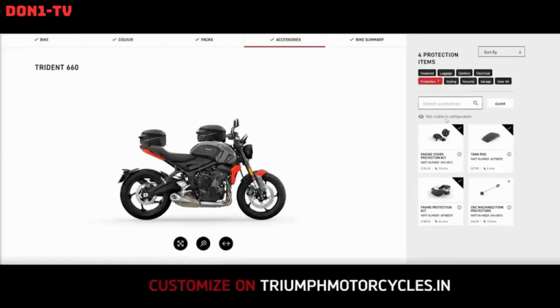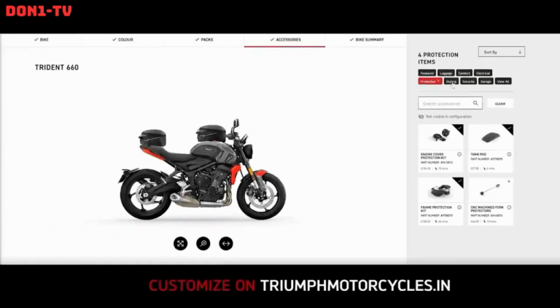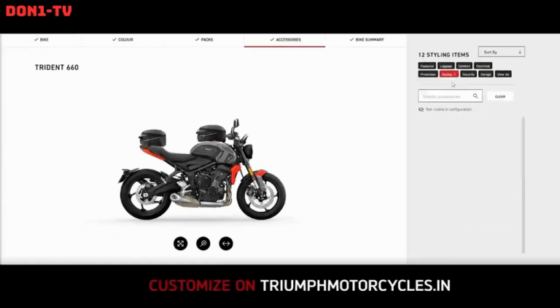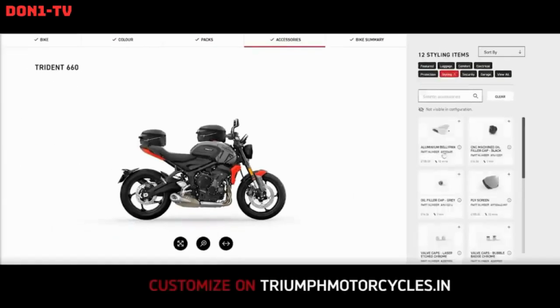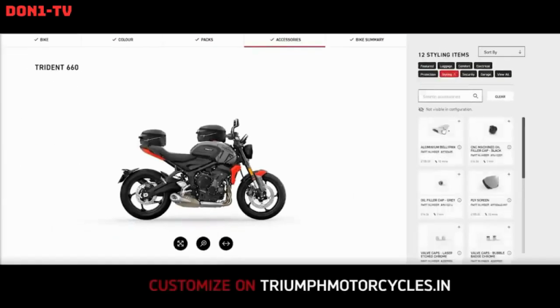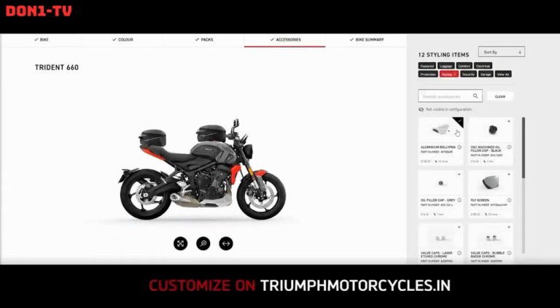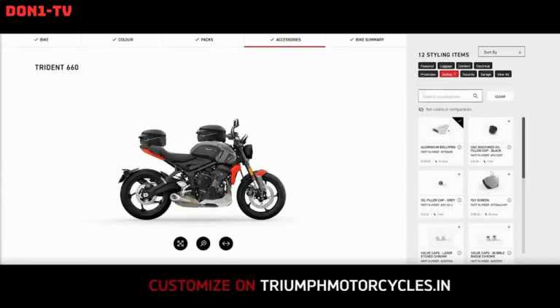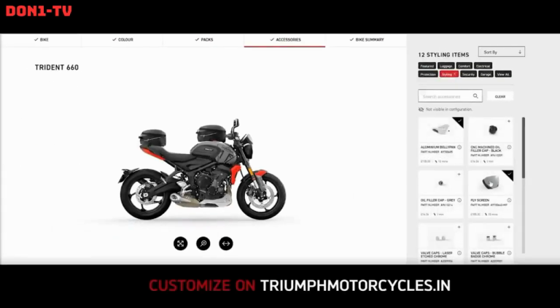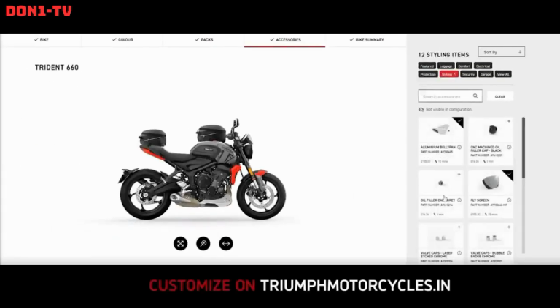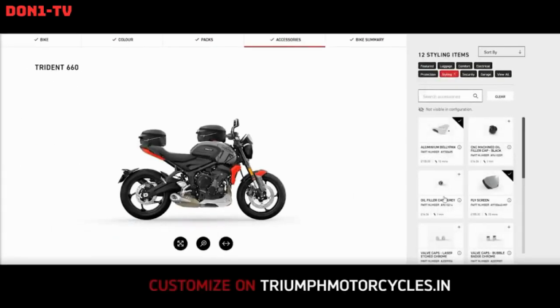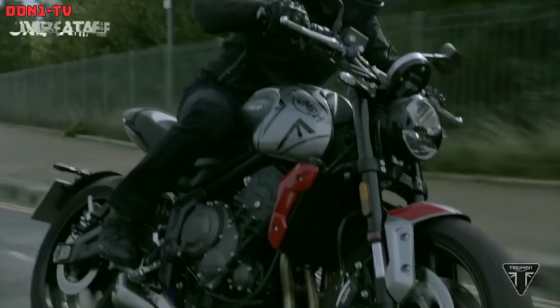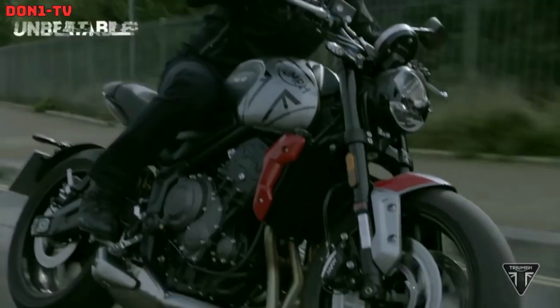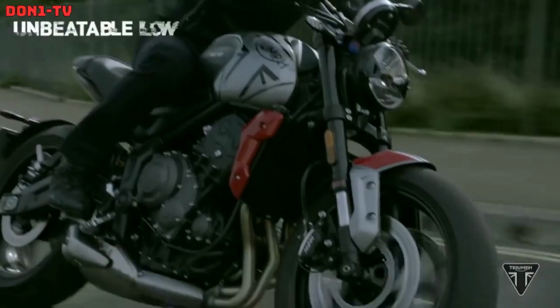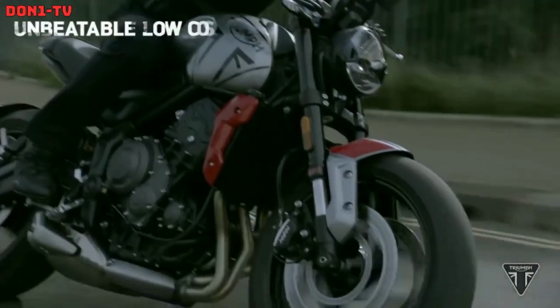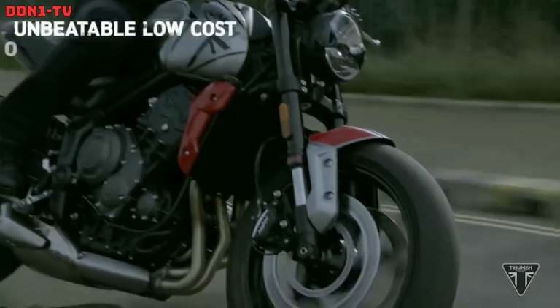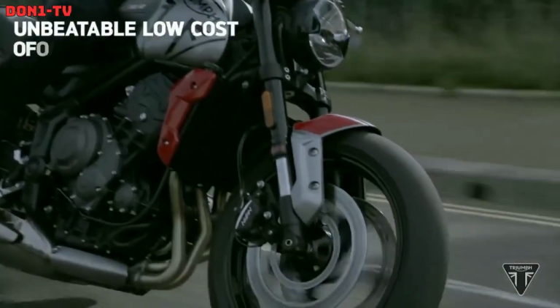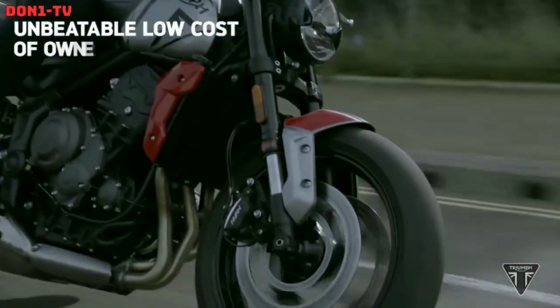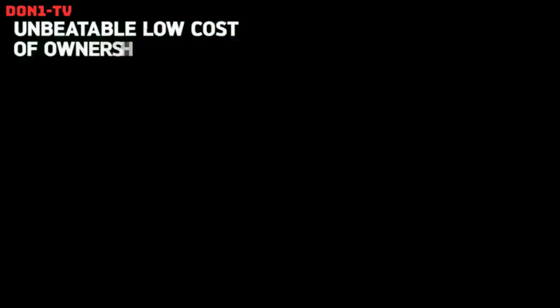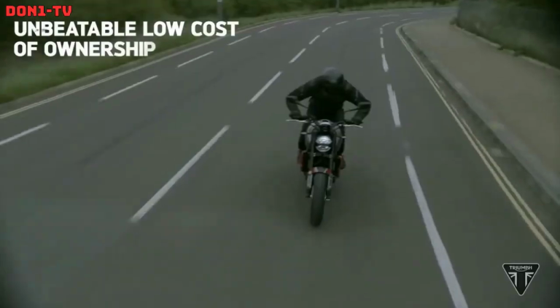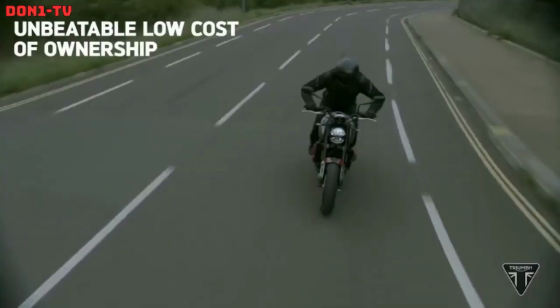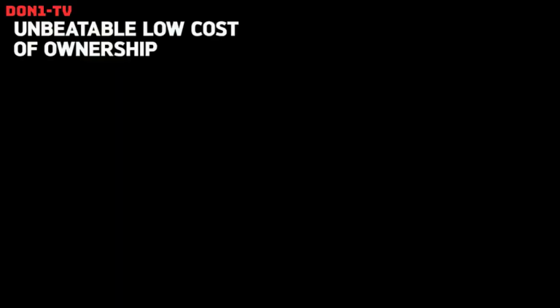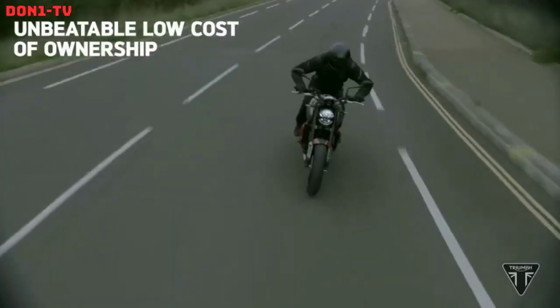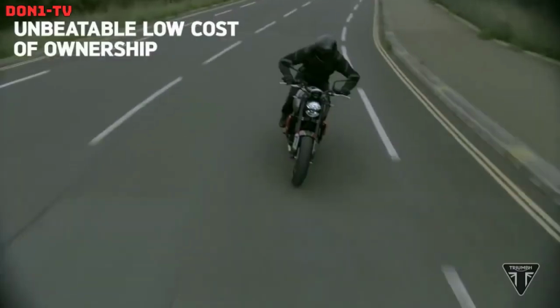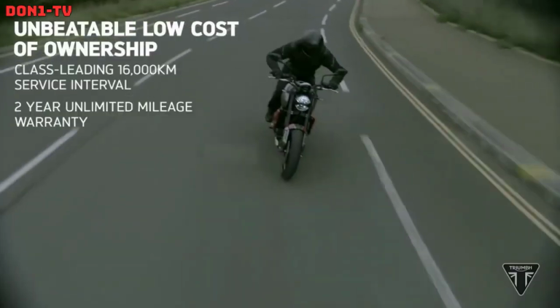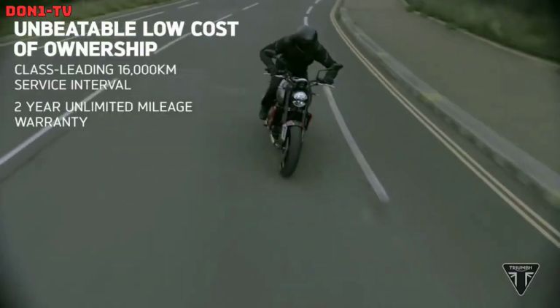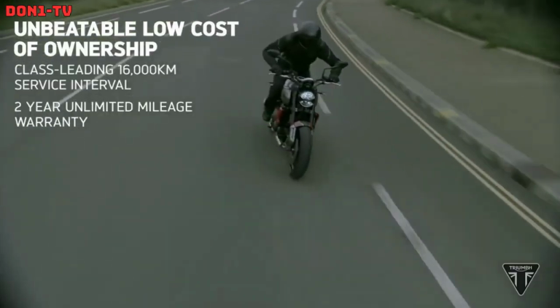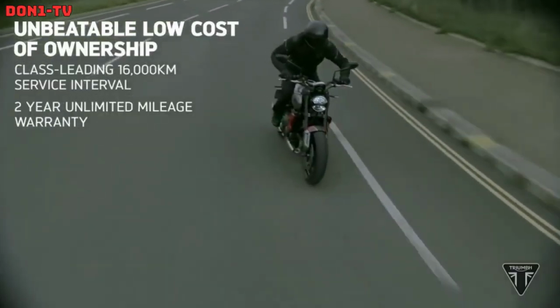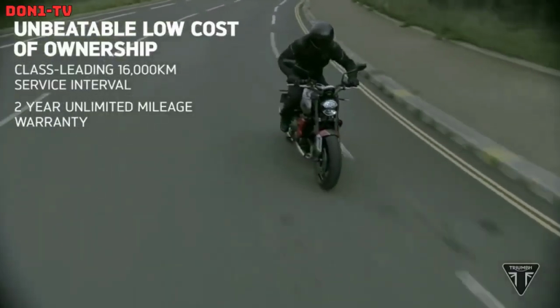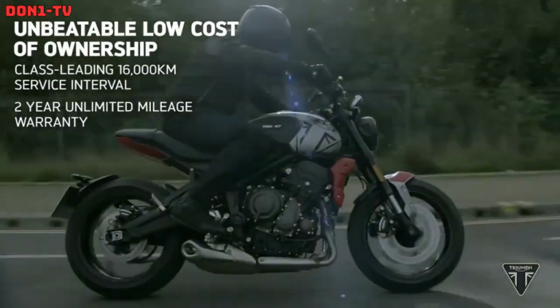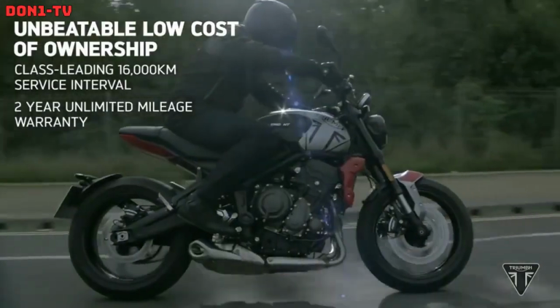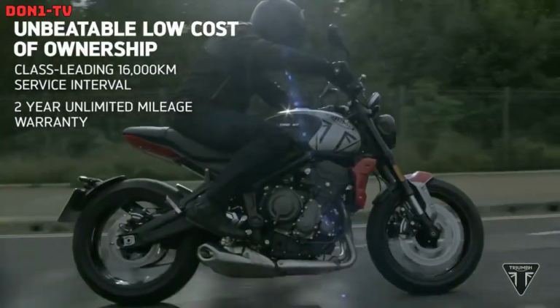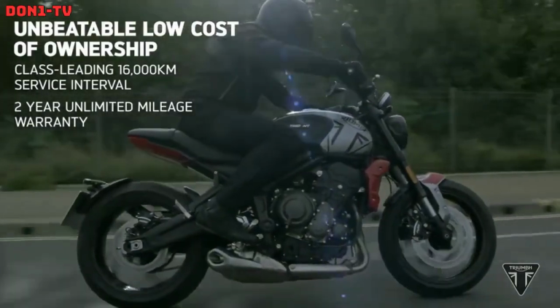In the early 1990s, the Trident name was revisited with the Trident 750 and 900 Roadsters.